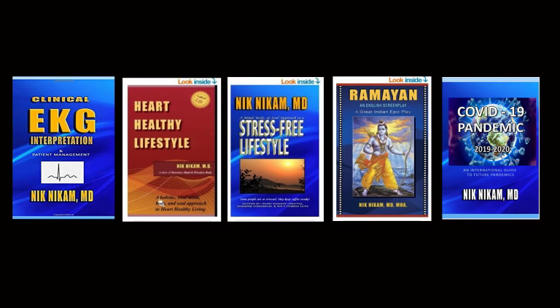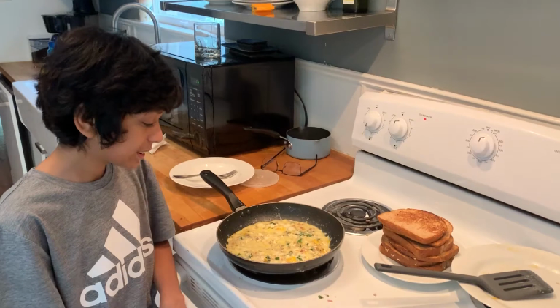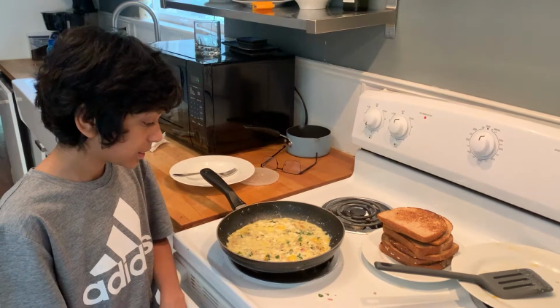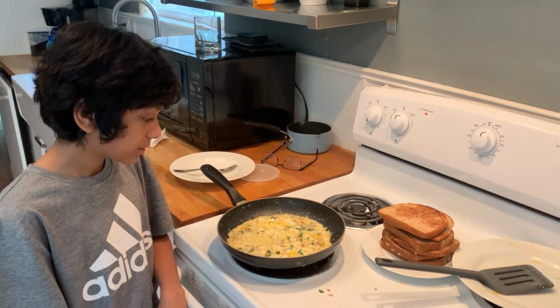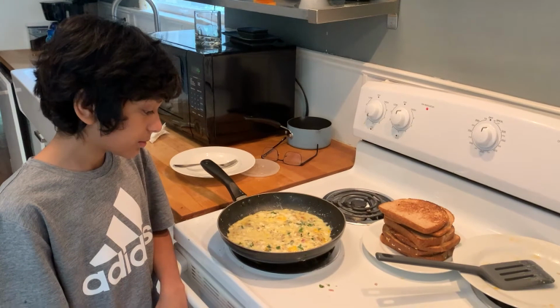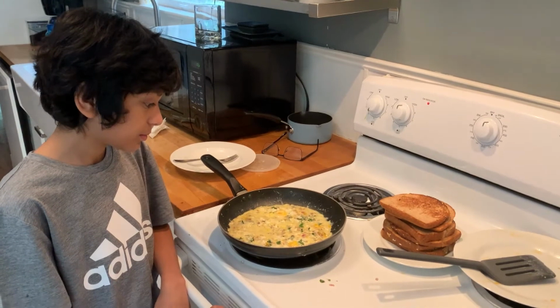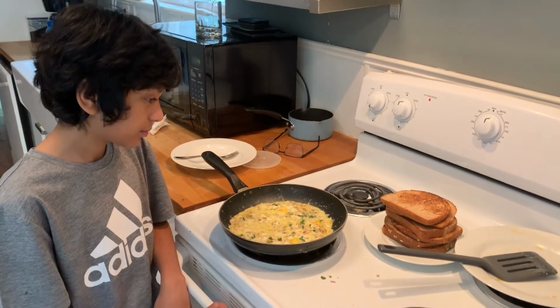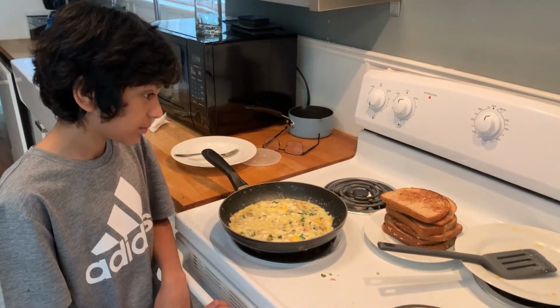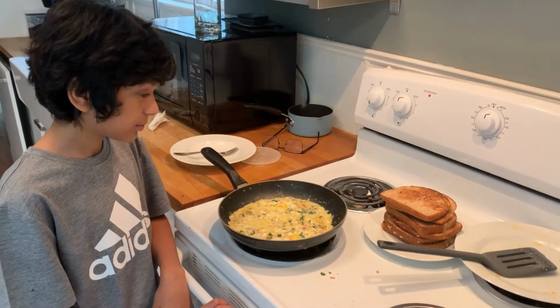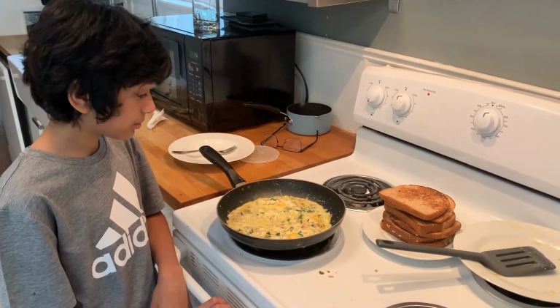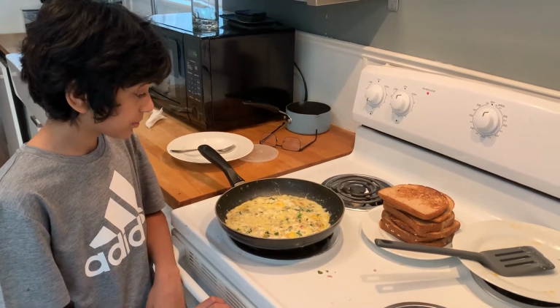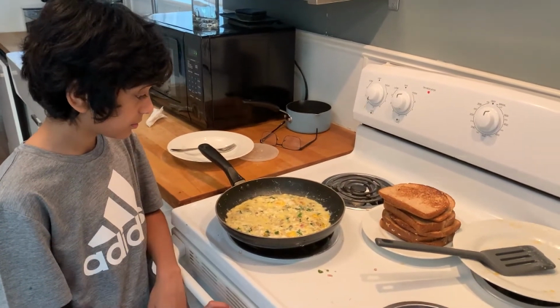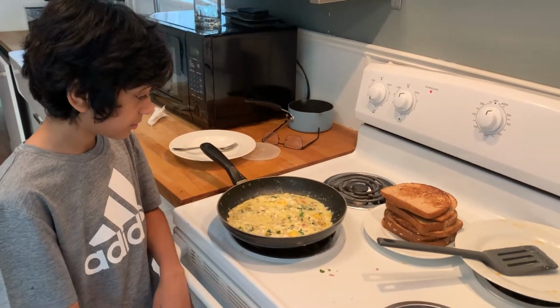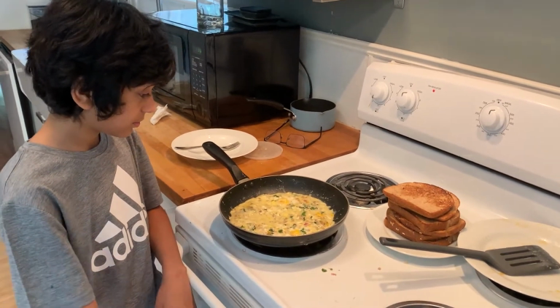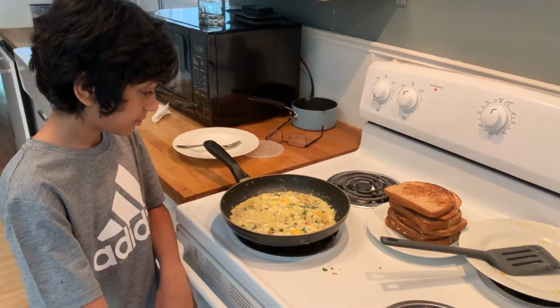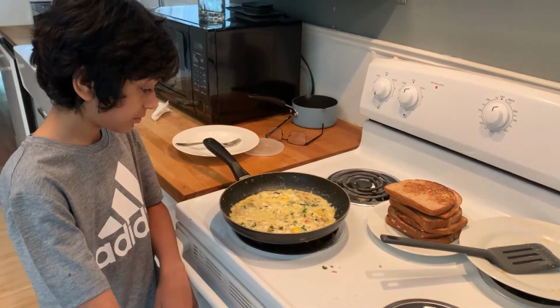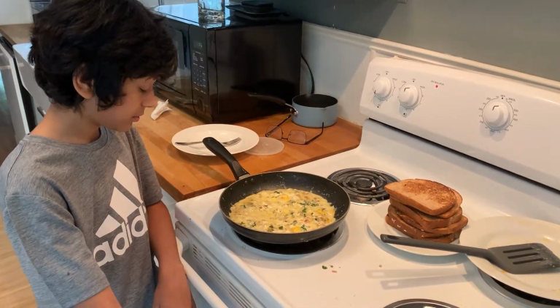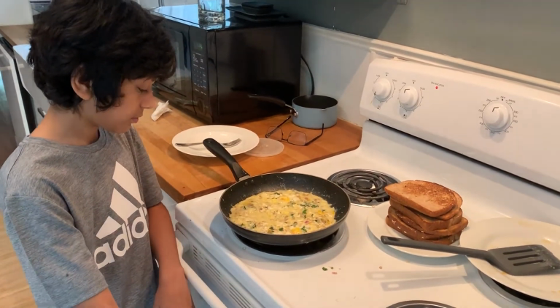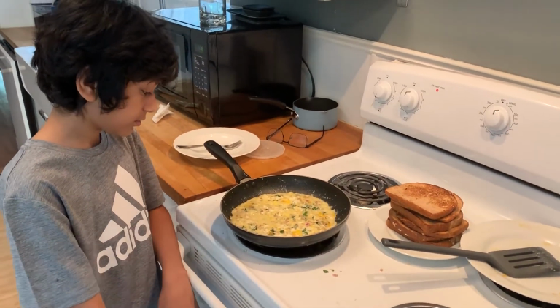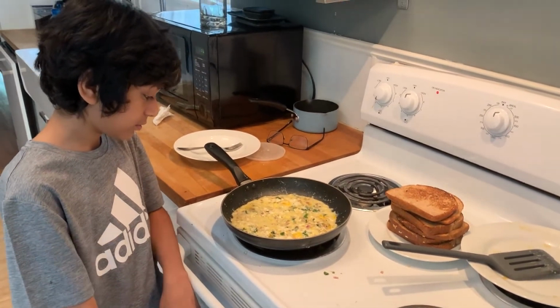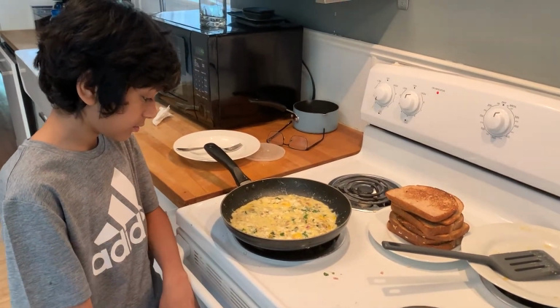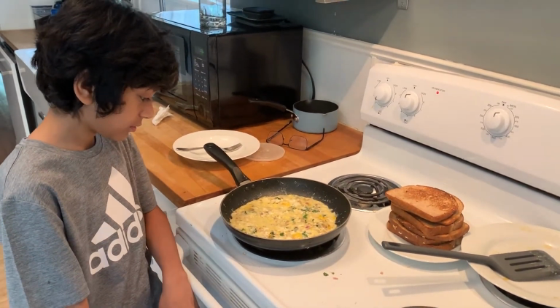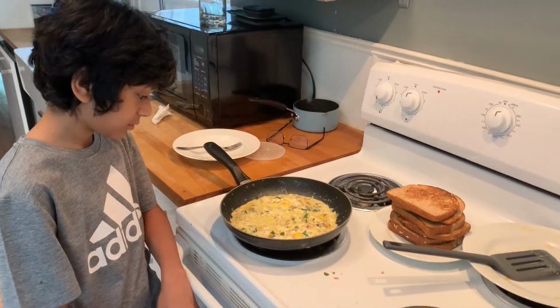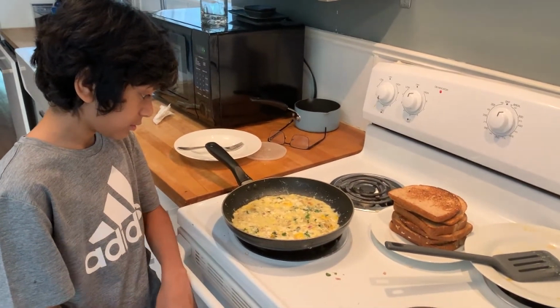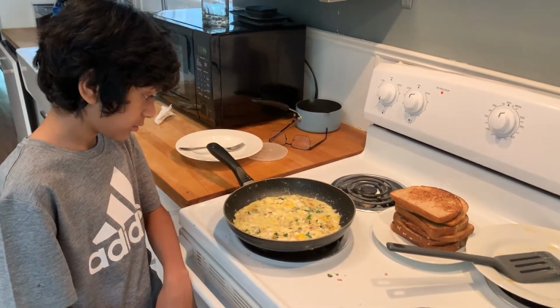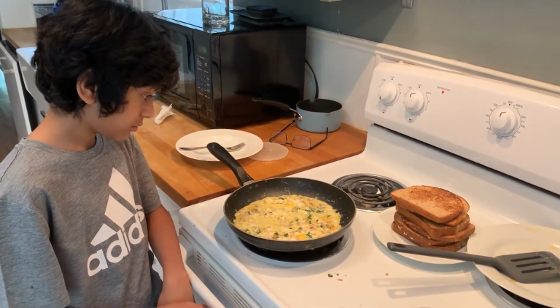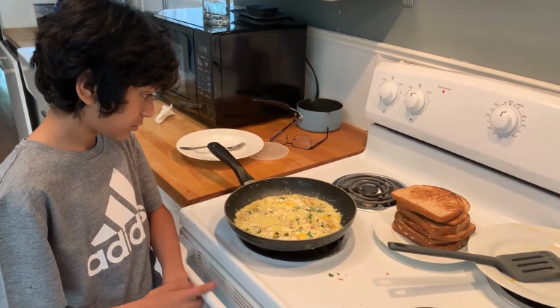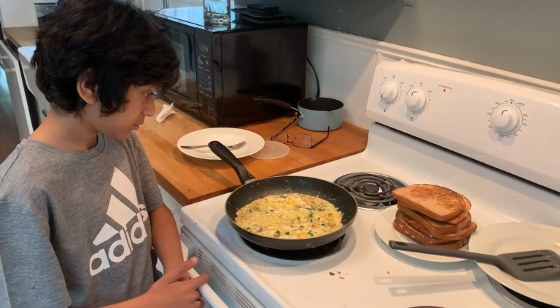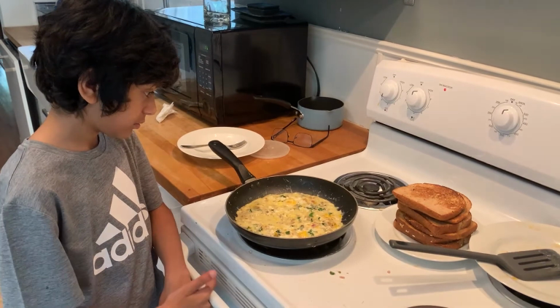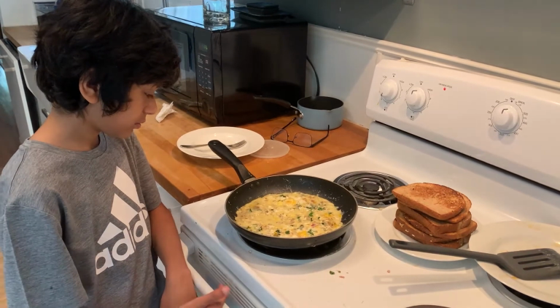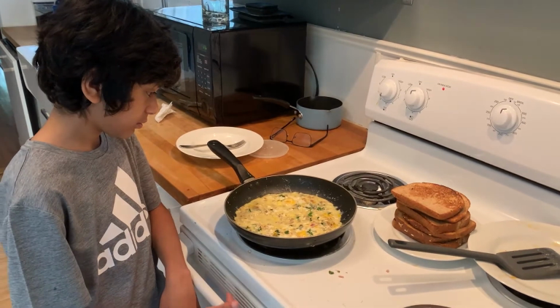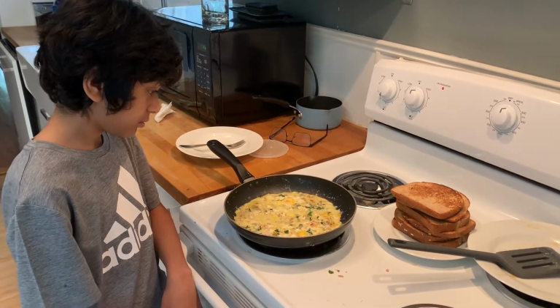Hello ladies and gentlemen, today we are going to show you how to make Indian scrambled eggs with toast.